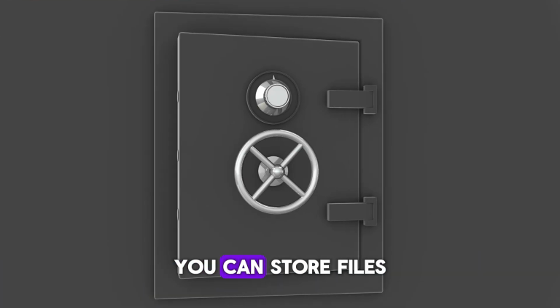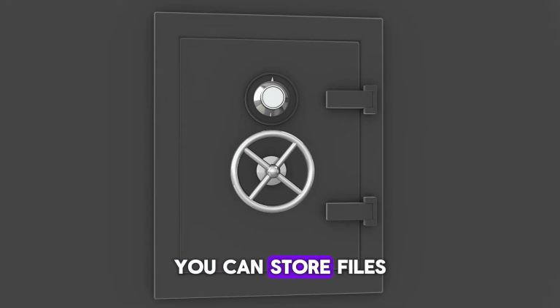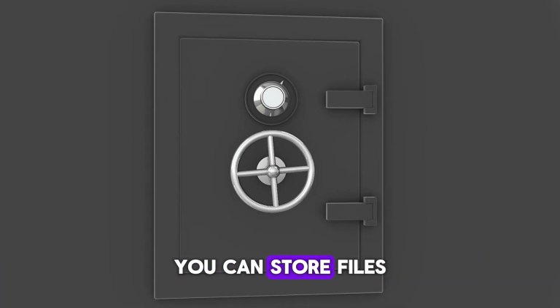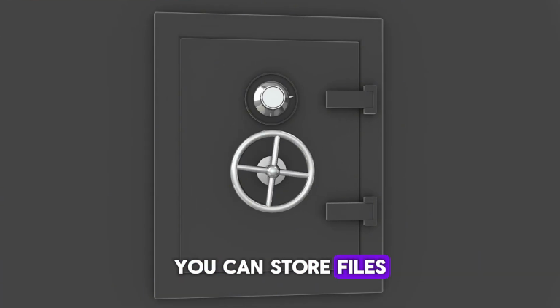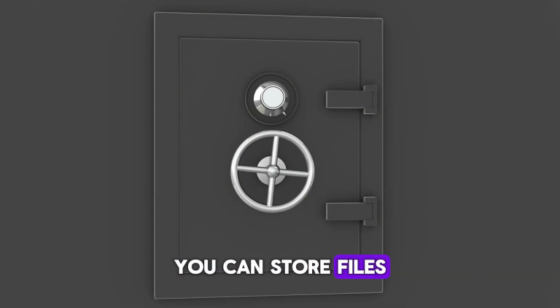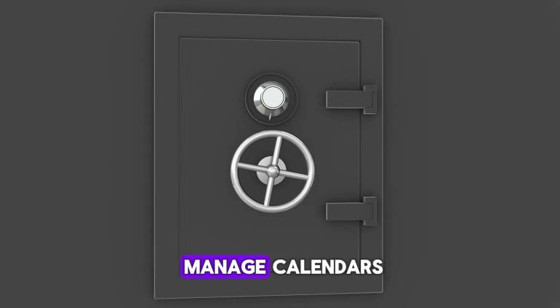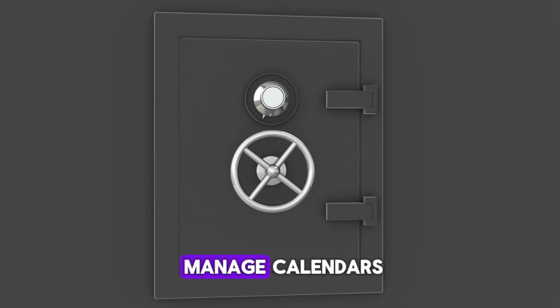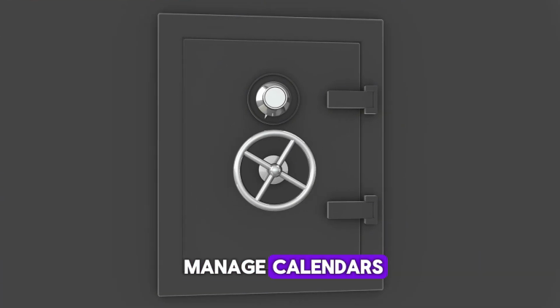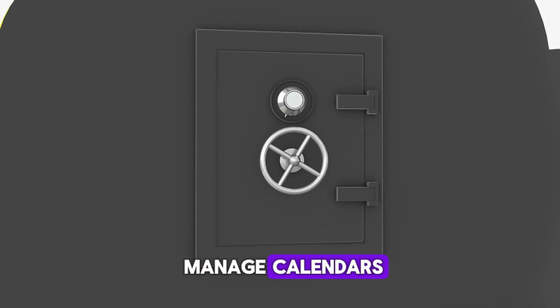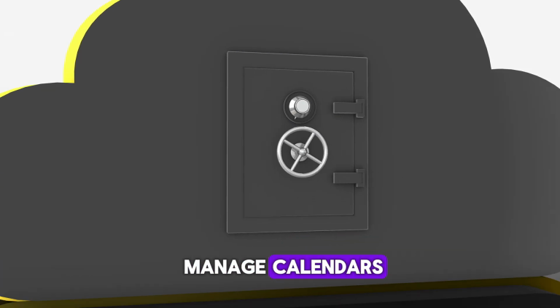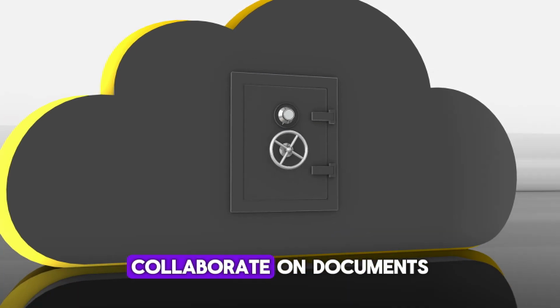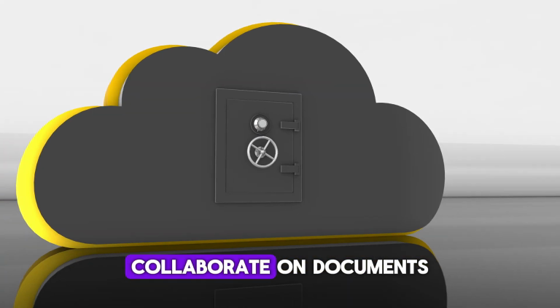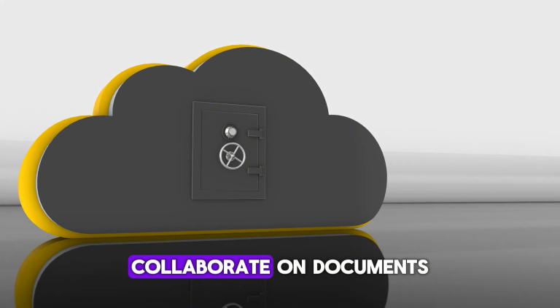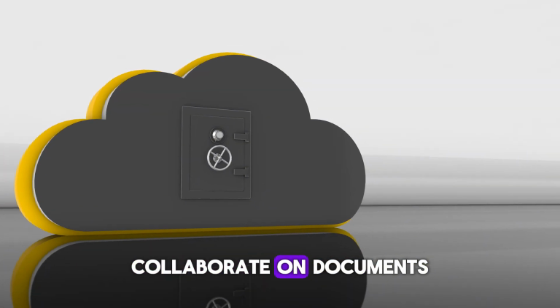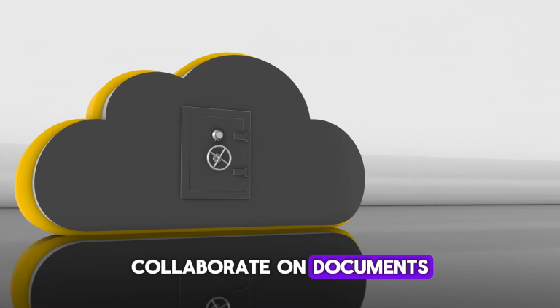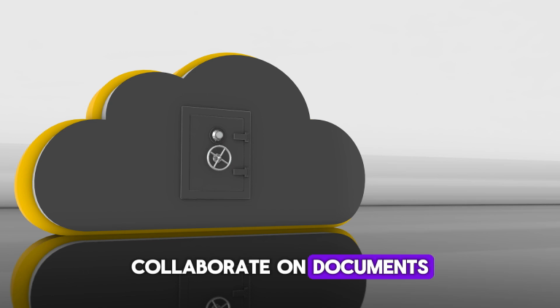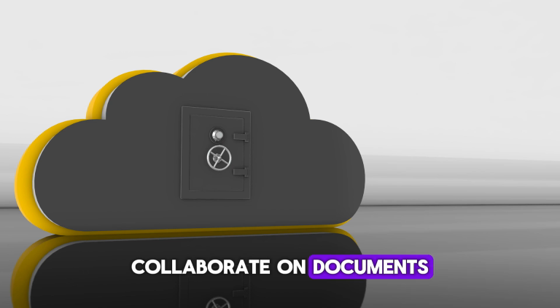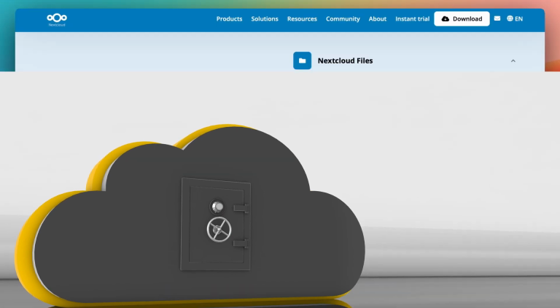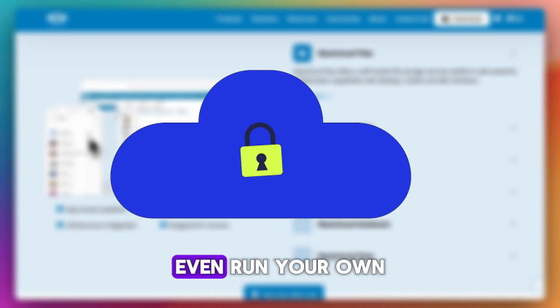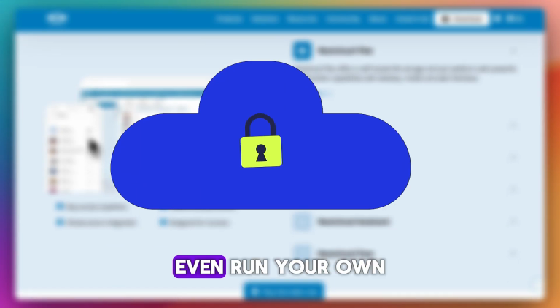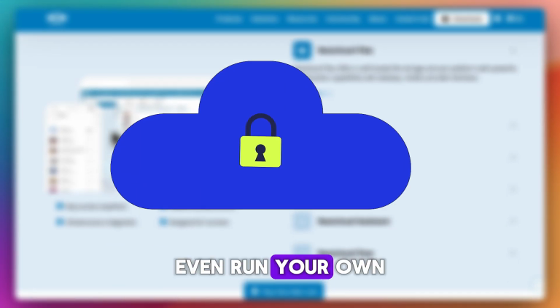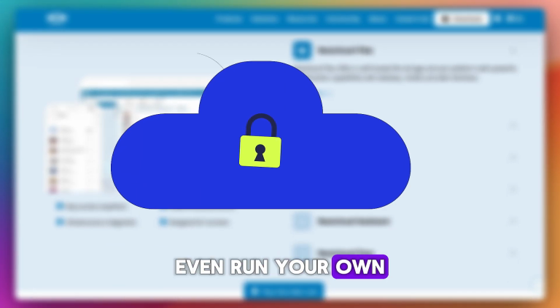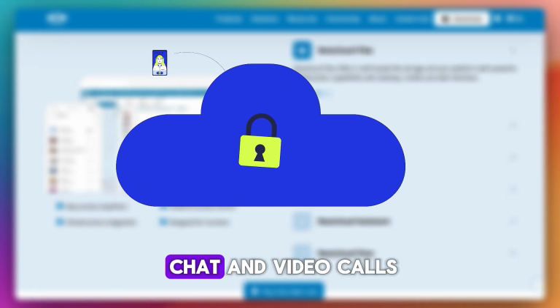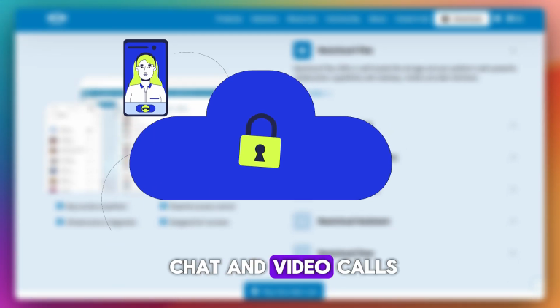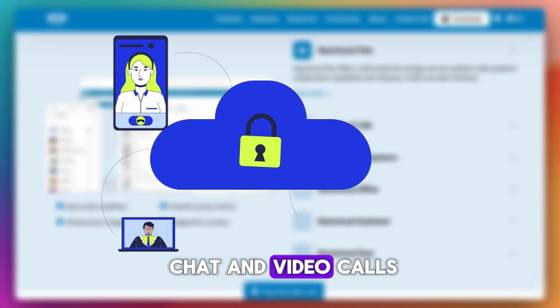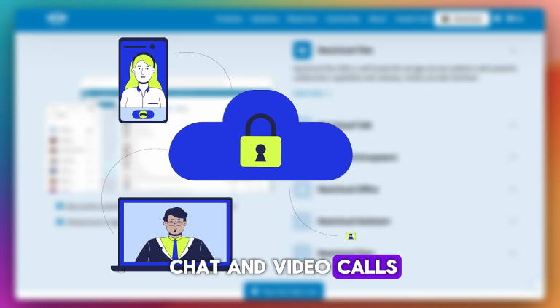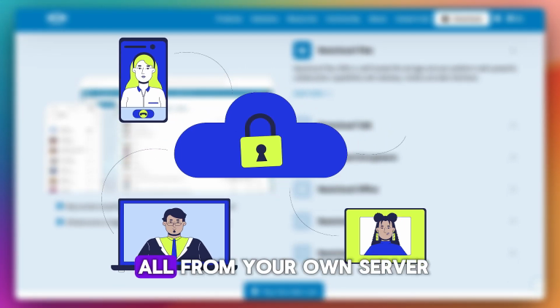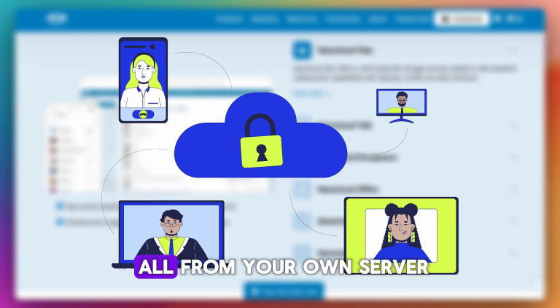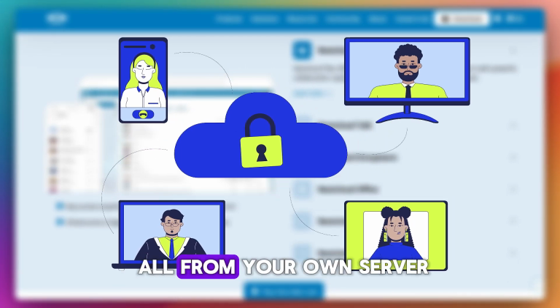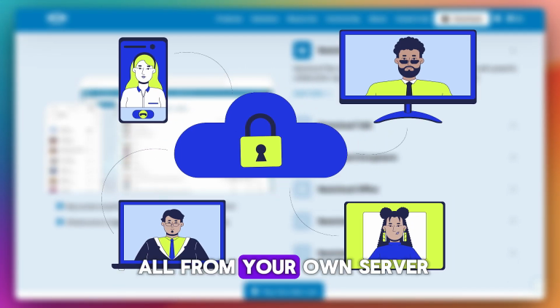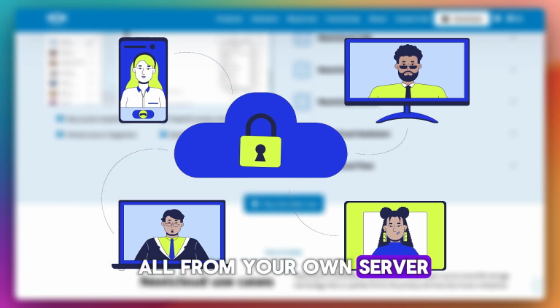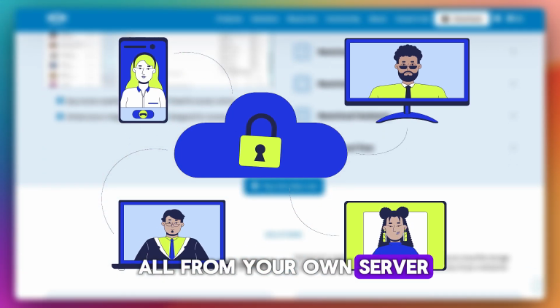You can store files, manage calendars, collaborate on documents, and even run your own chat and video calls, all from your own server.